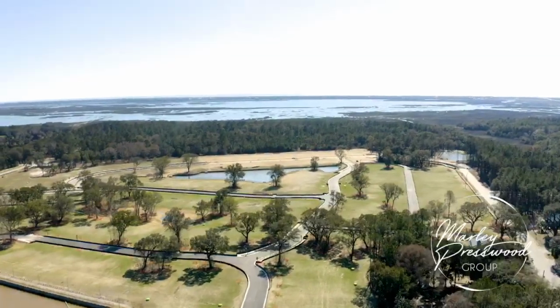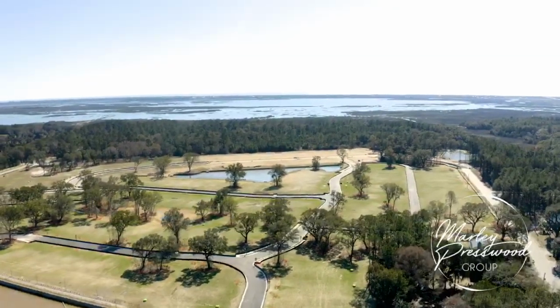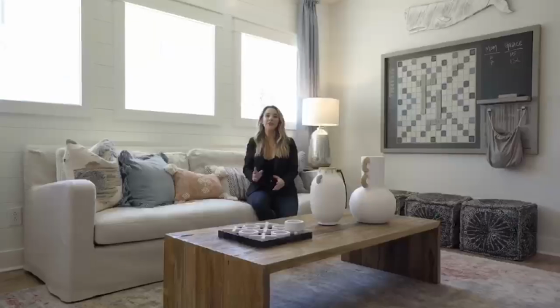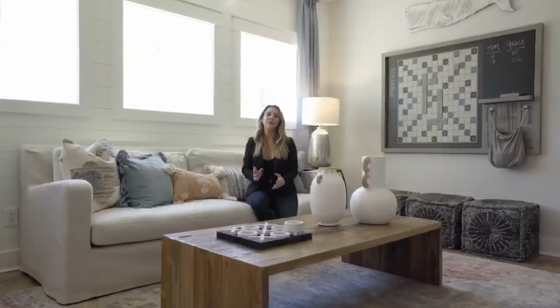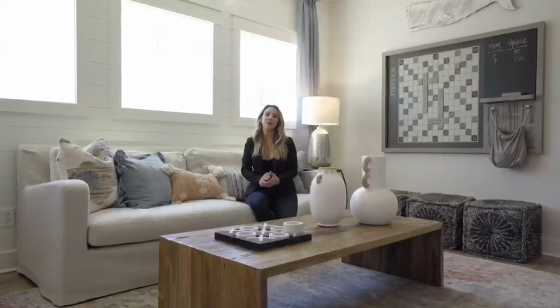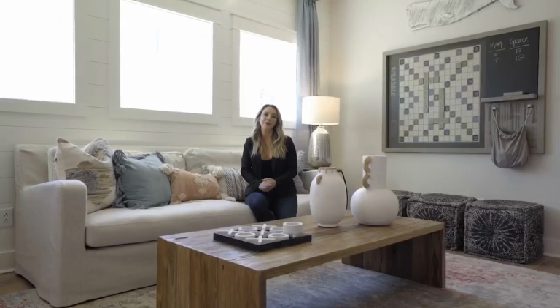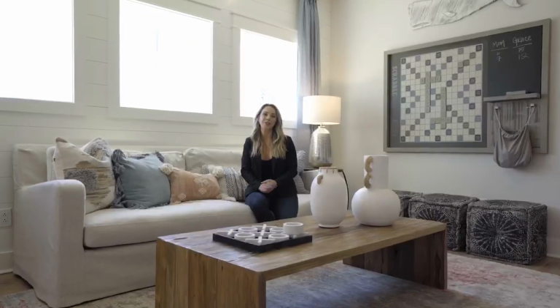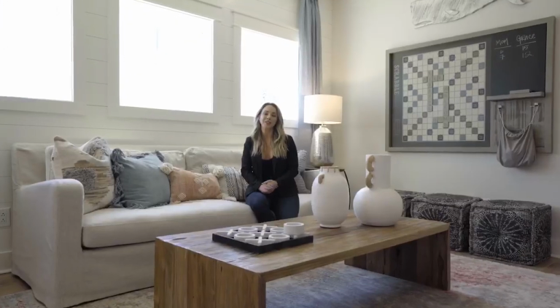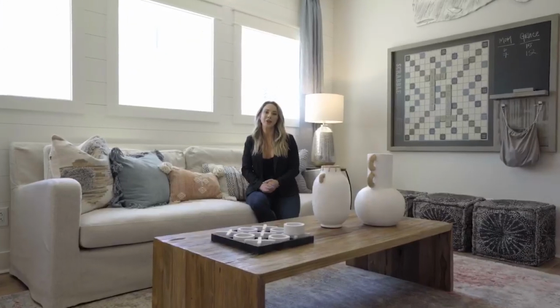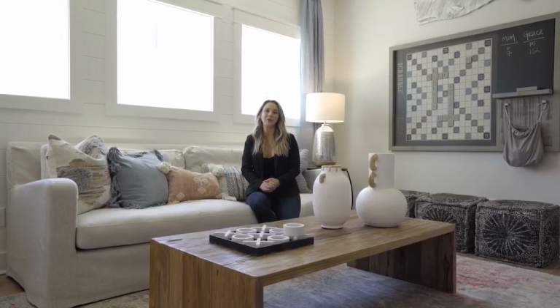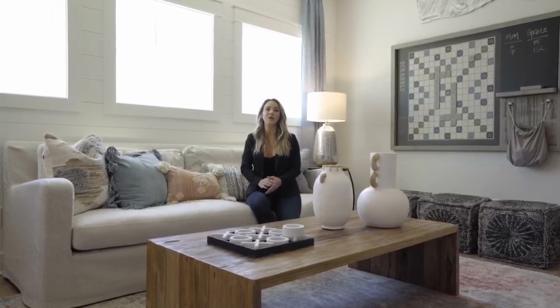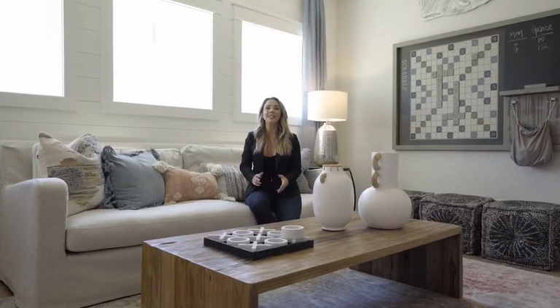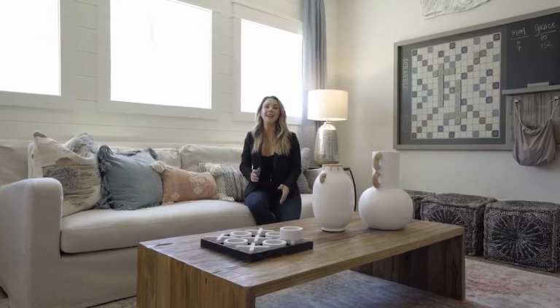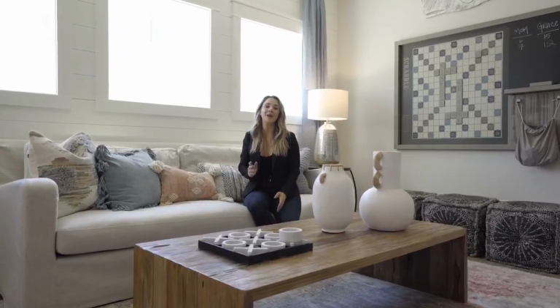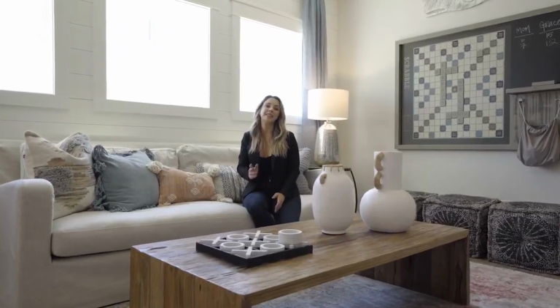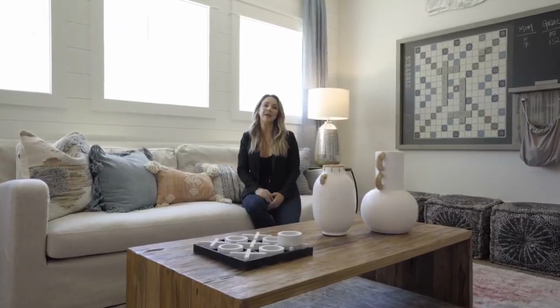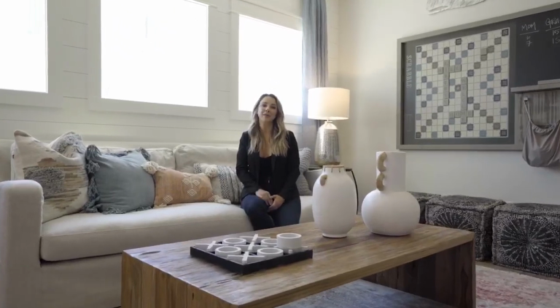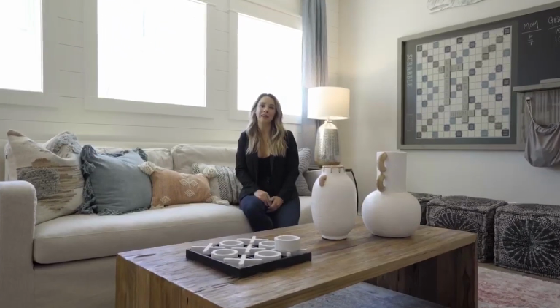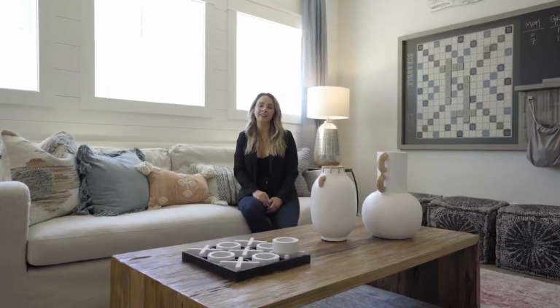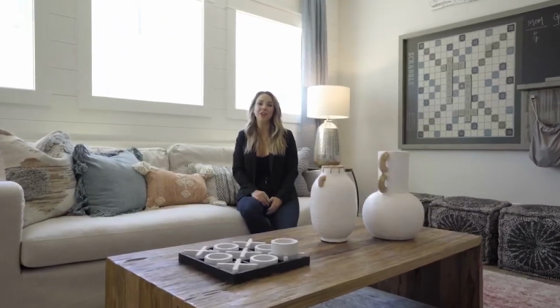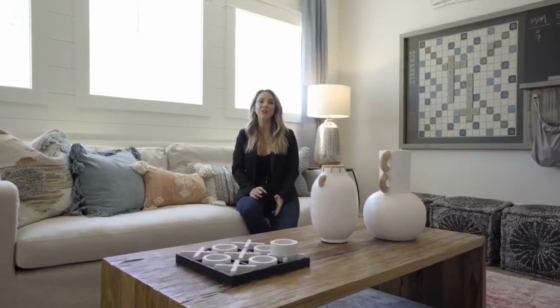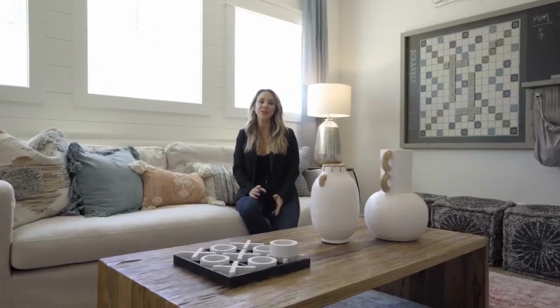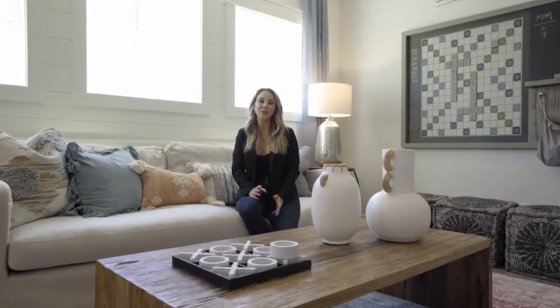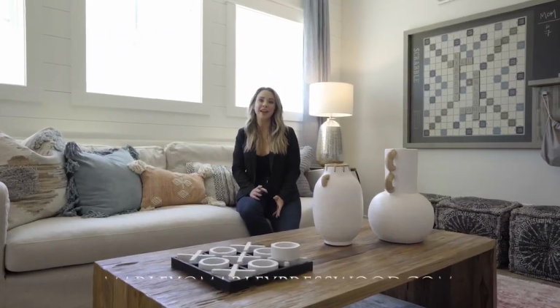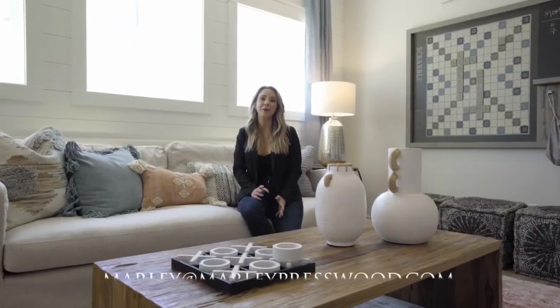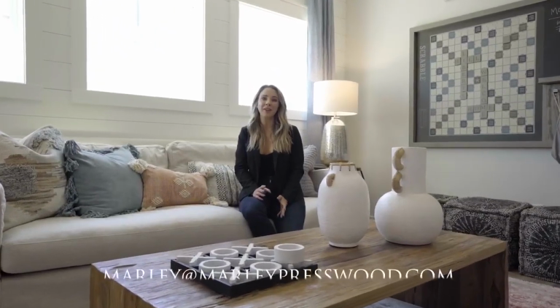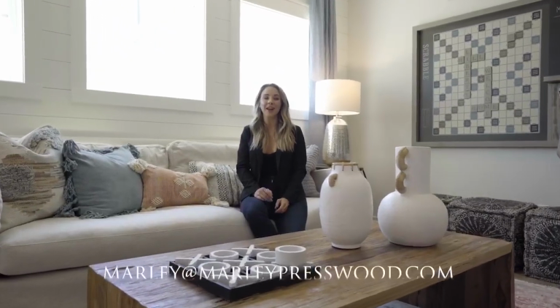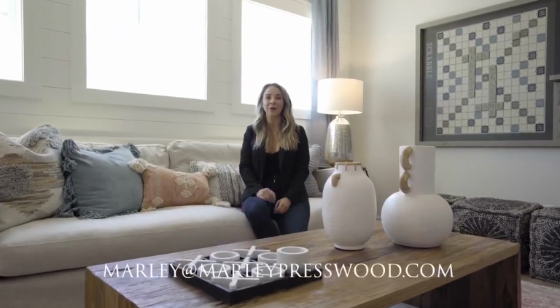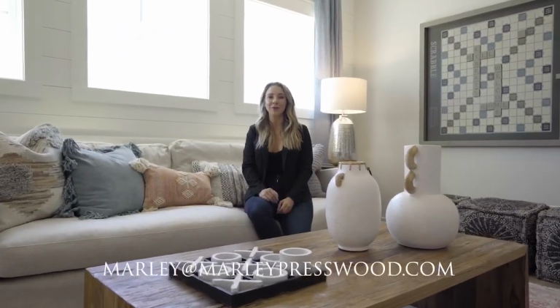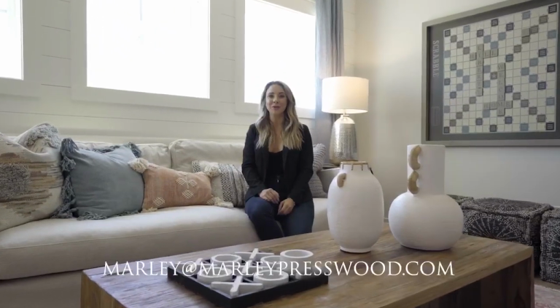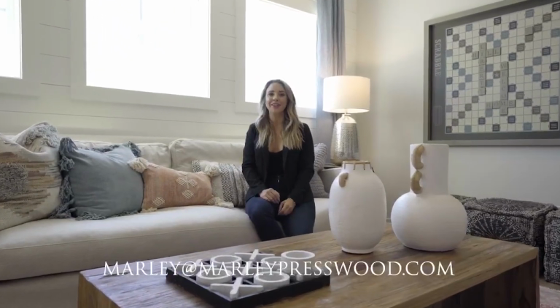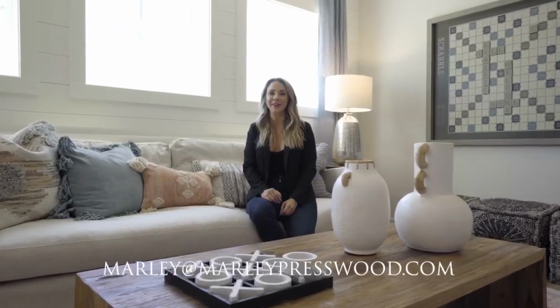If you'd like more information on these homes, or want to stay up-to-date about the plans, you can reach me at Marlee at MarleePresswood.com.